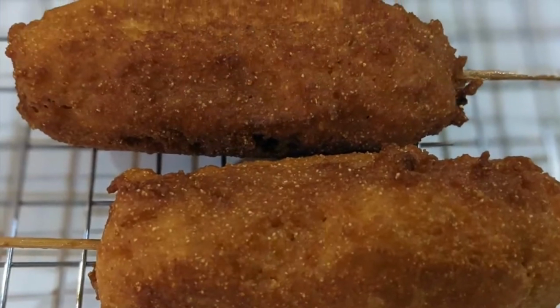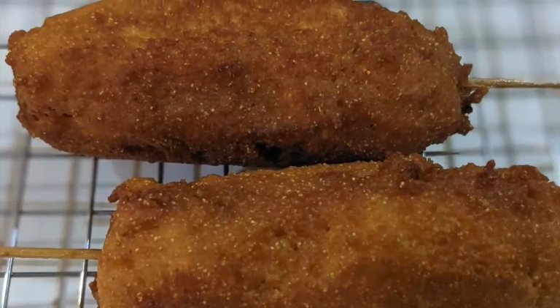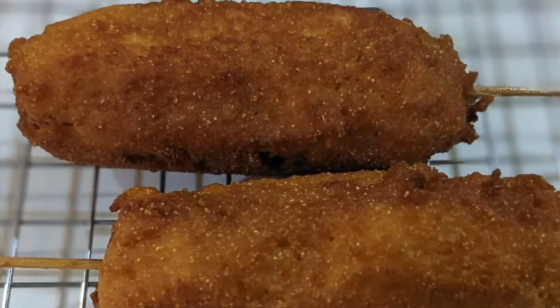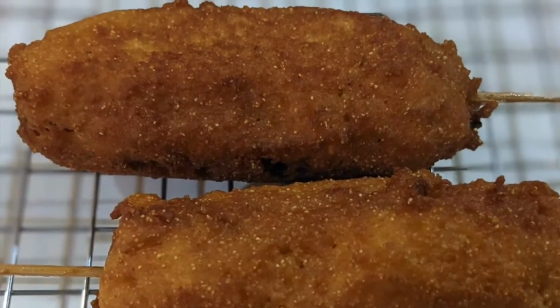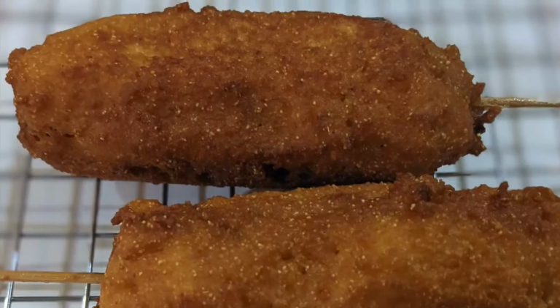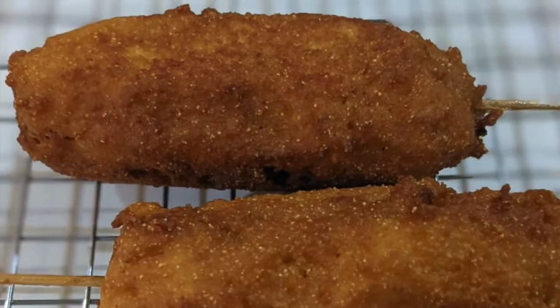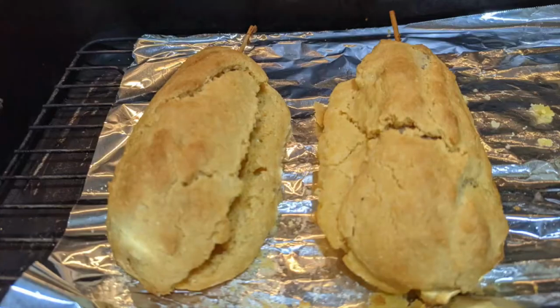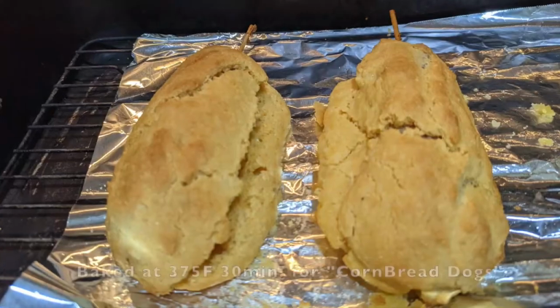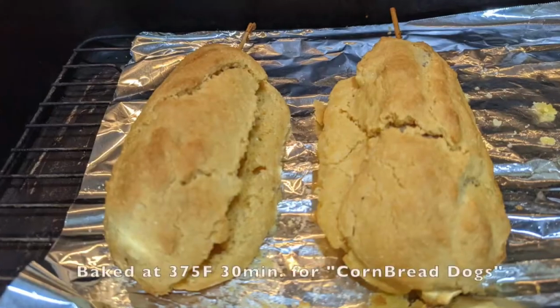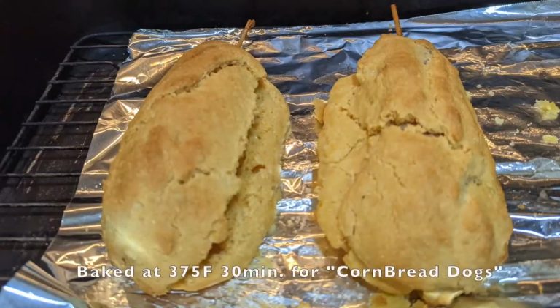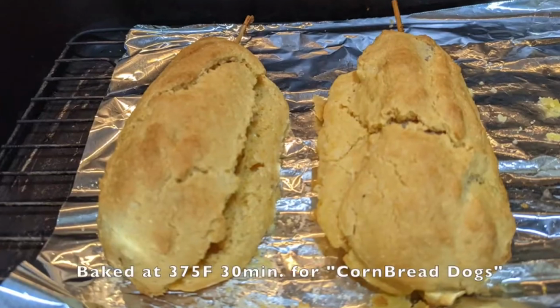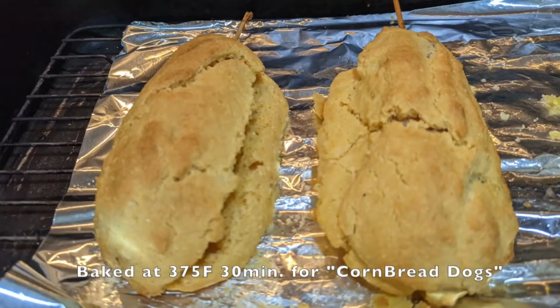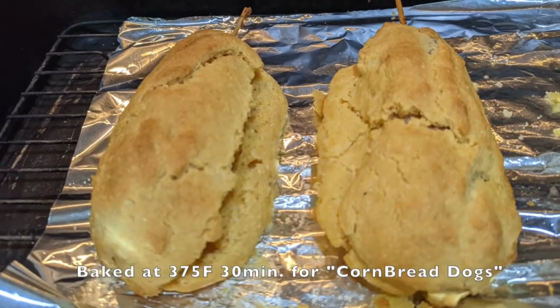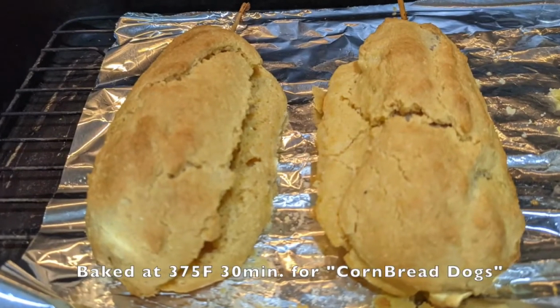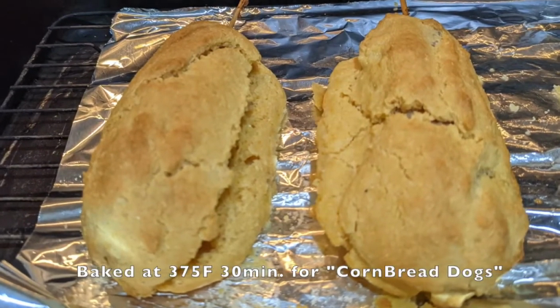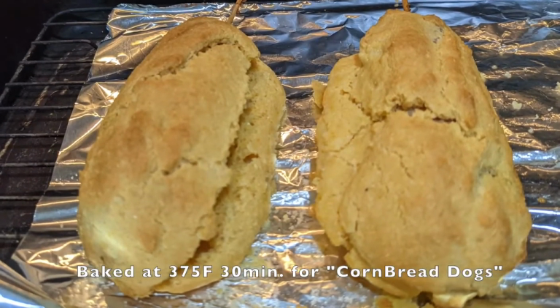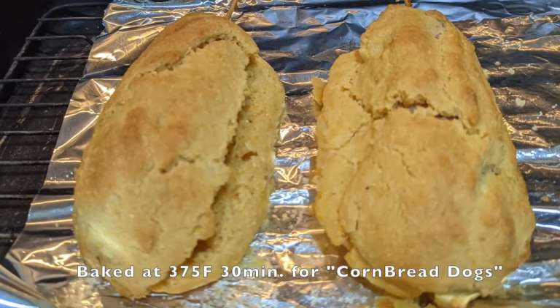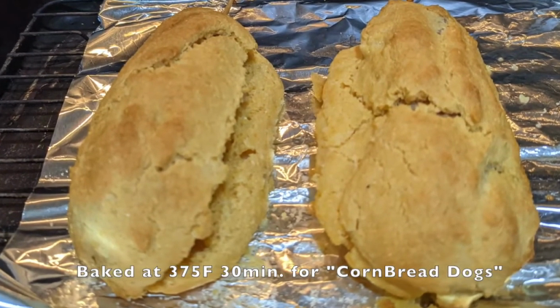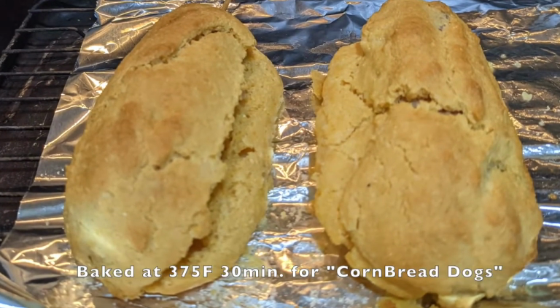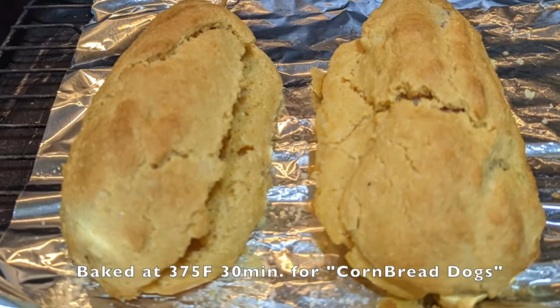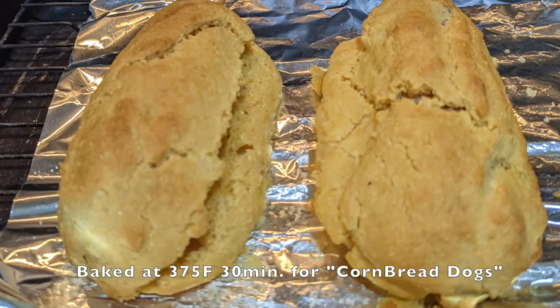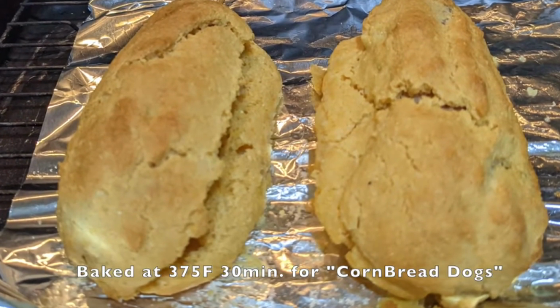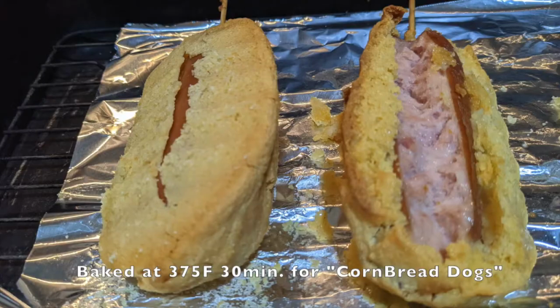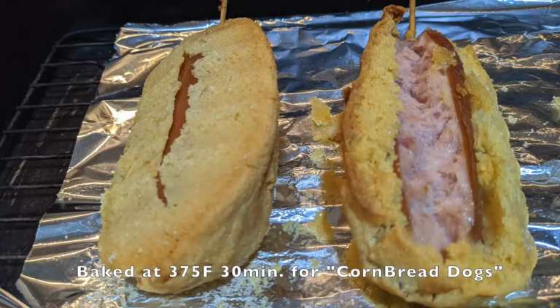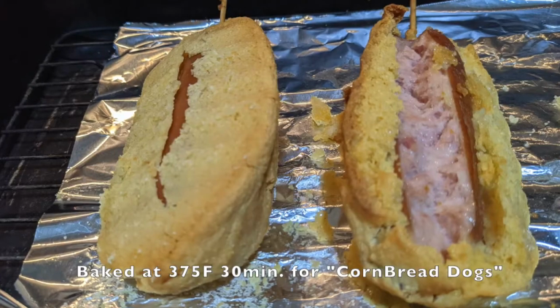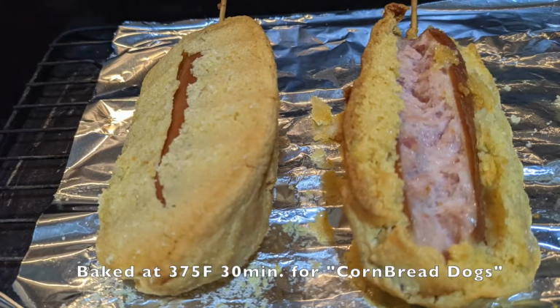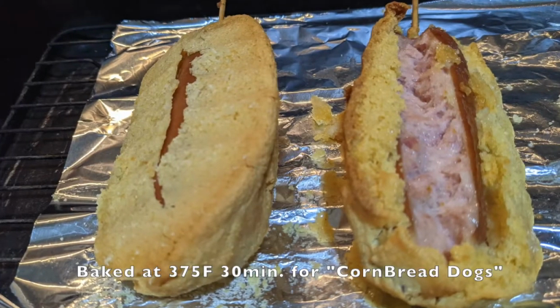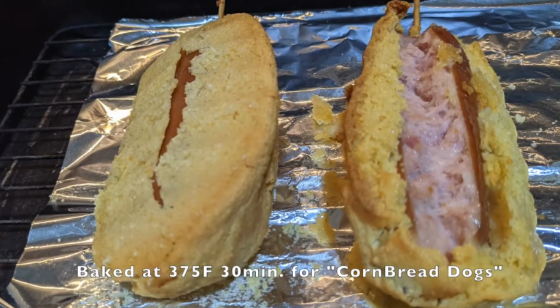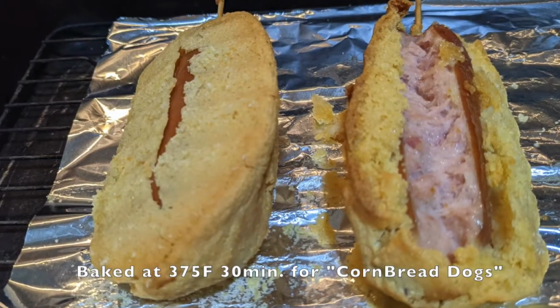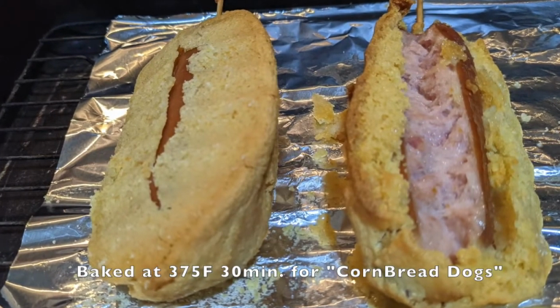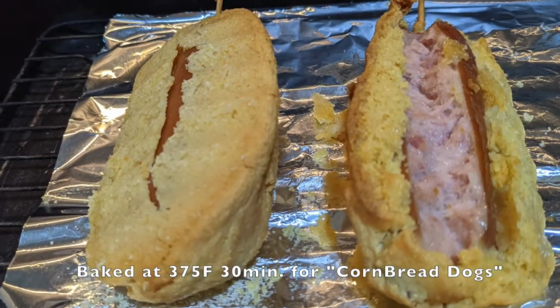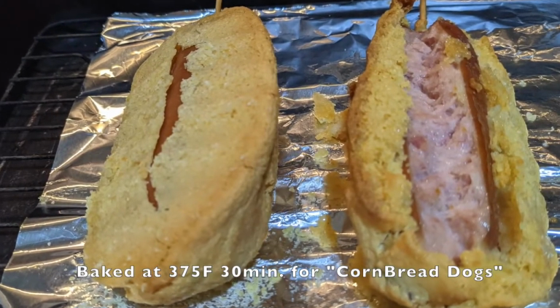To experiment, I also baked a couple in the oven, which is perfectly edible but it turned into cornbread dogs.